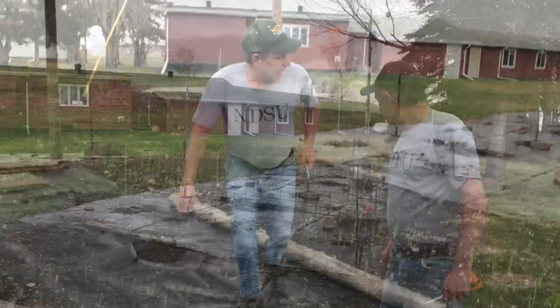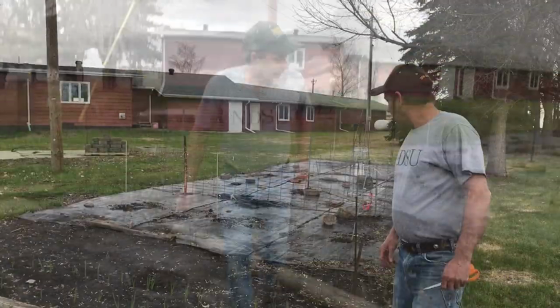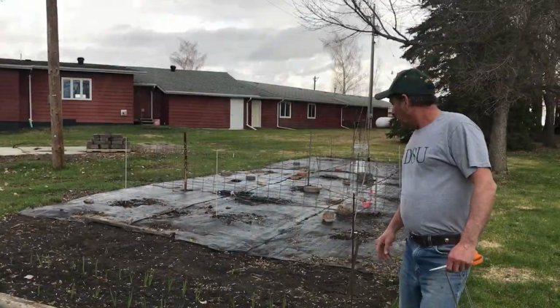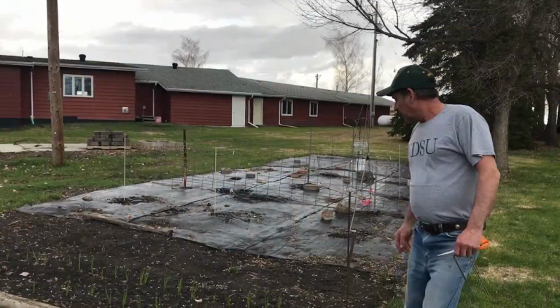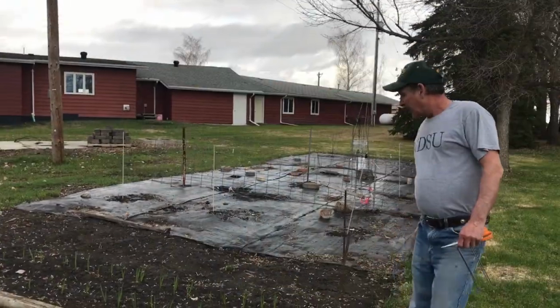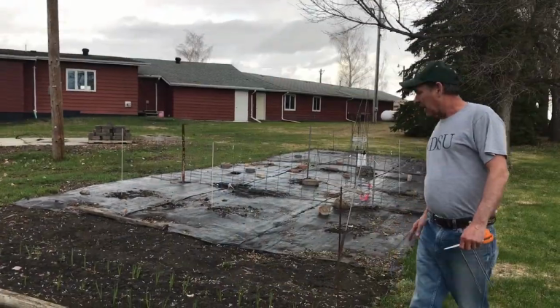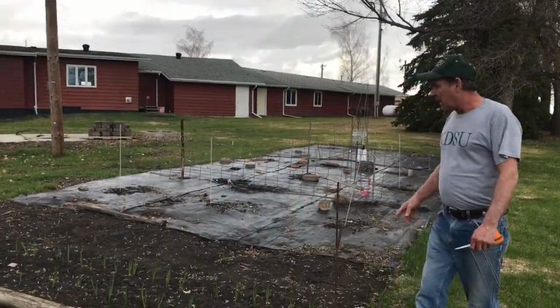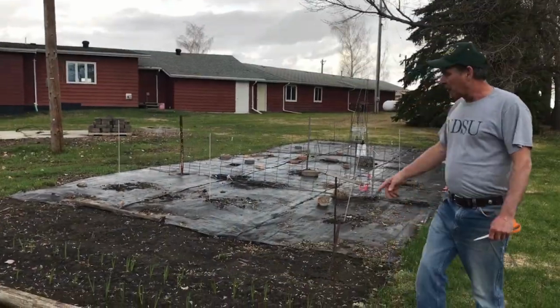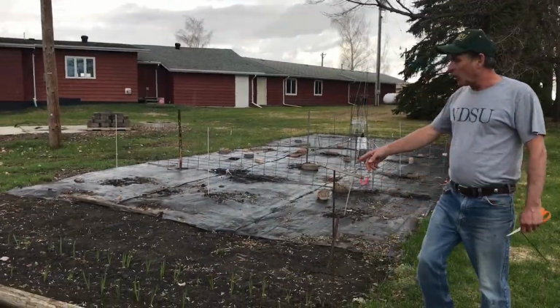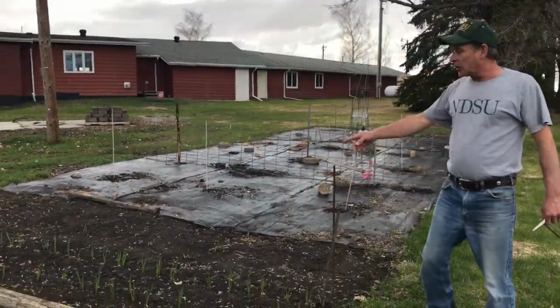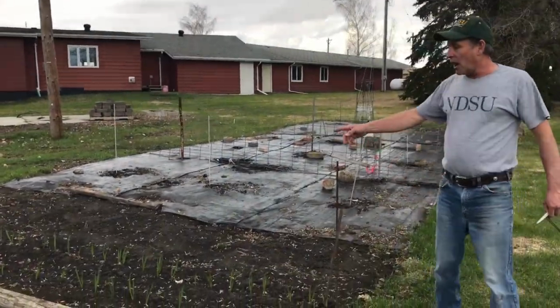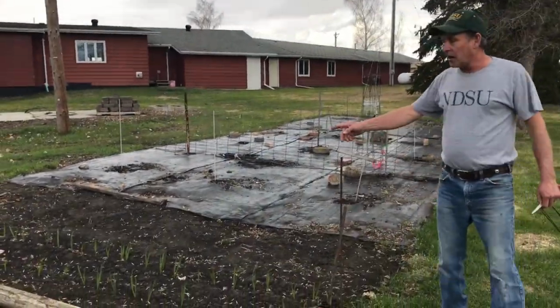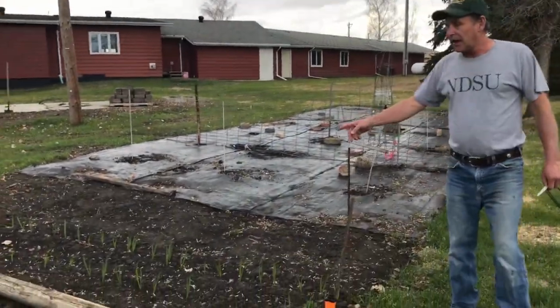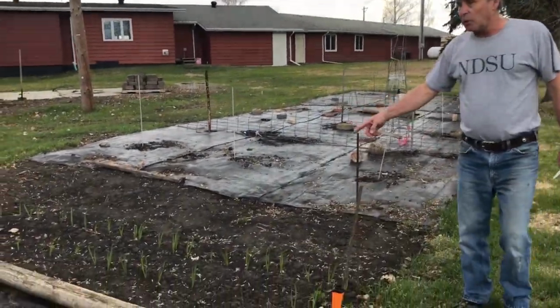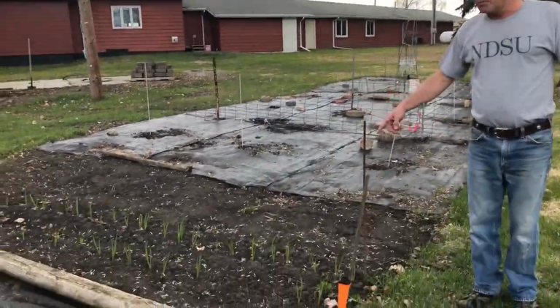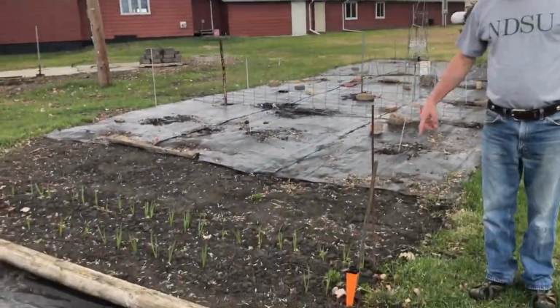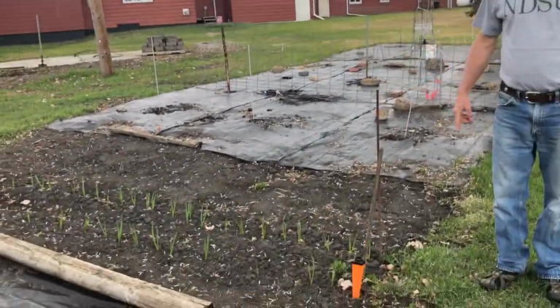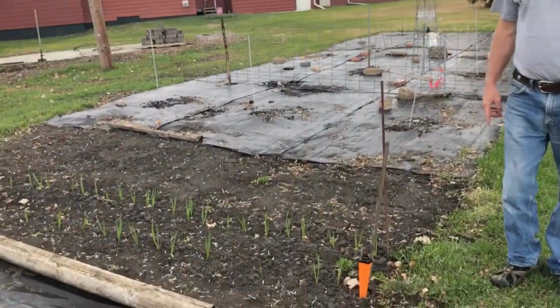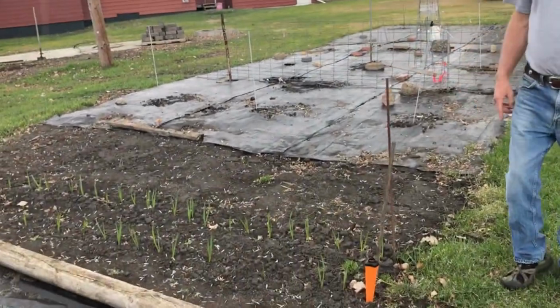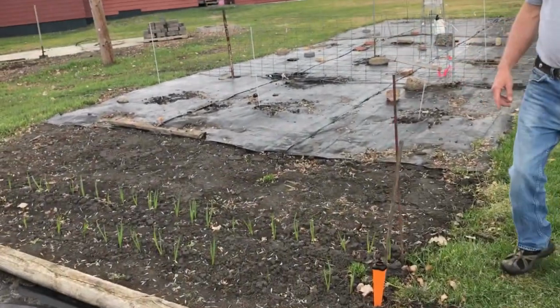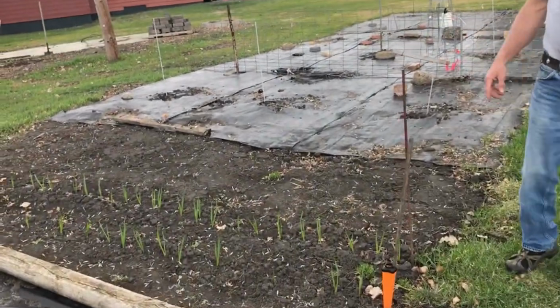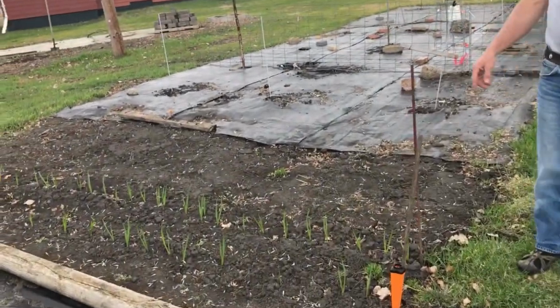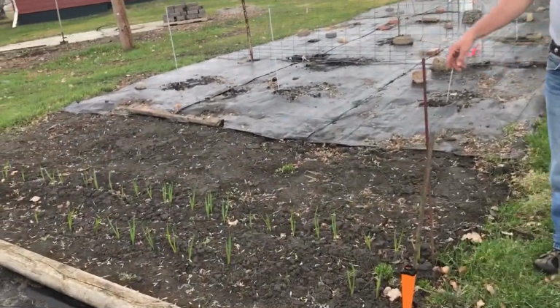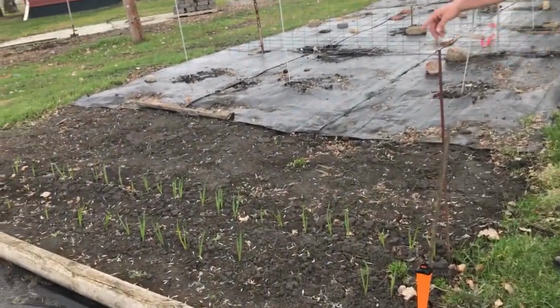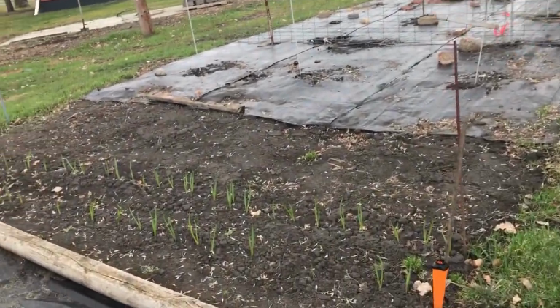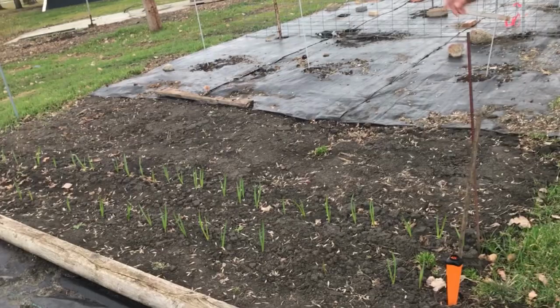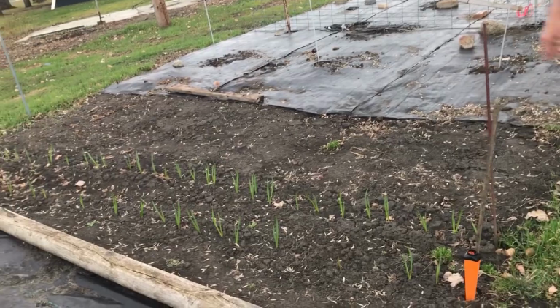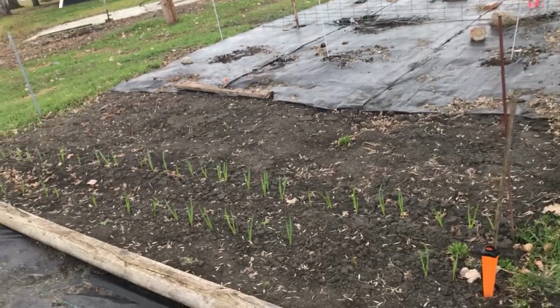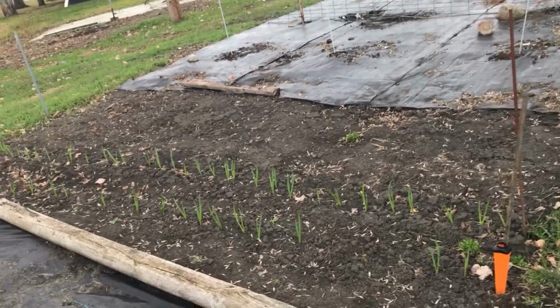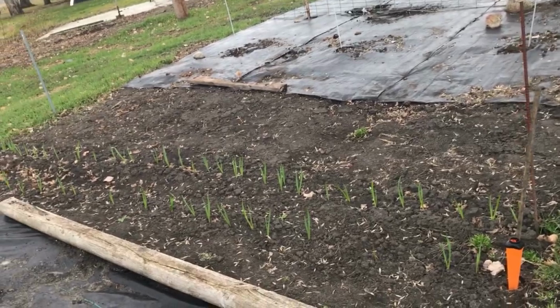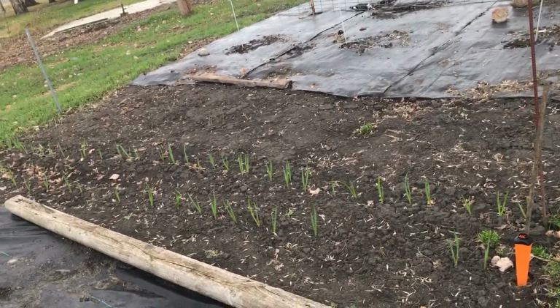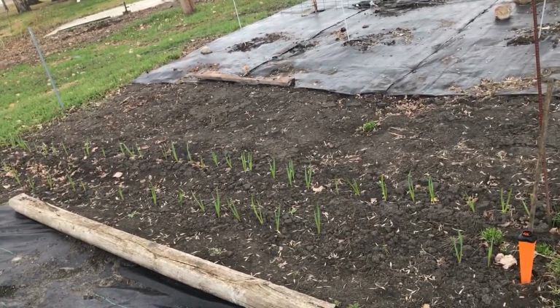I've got a couple rows of garlic here — we planted them last fall and they're emerging now.